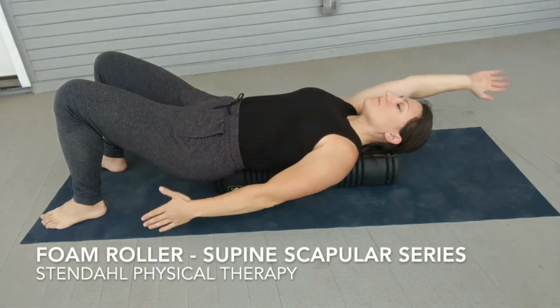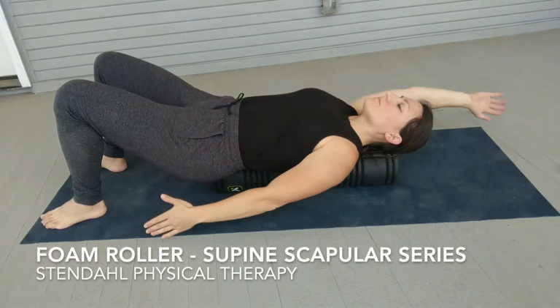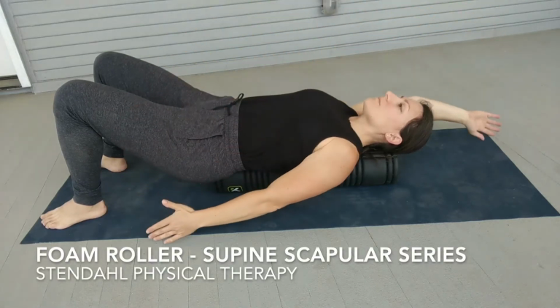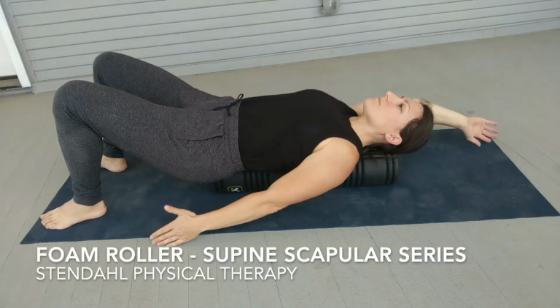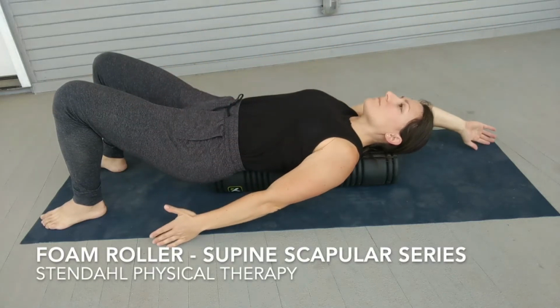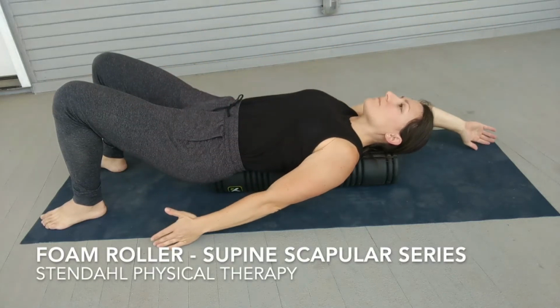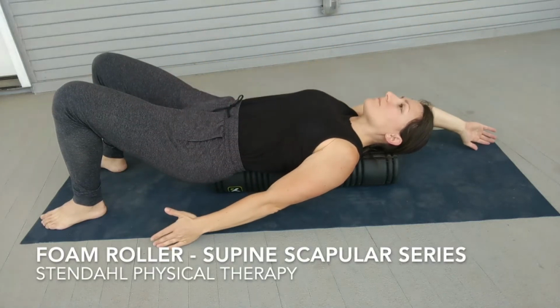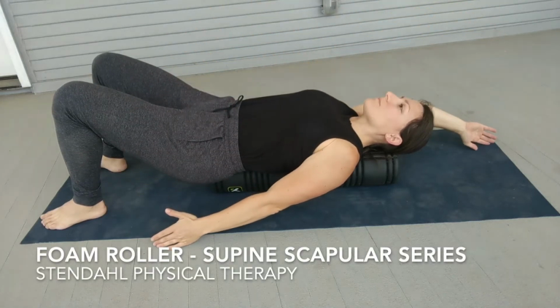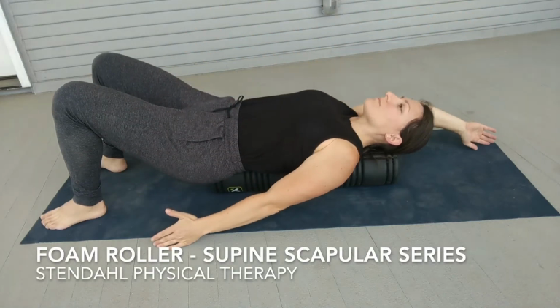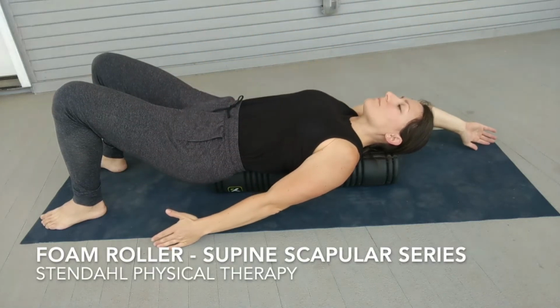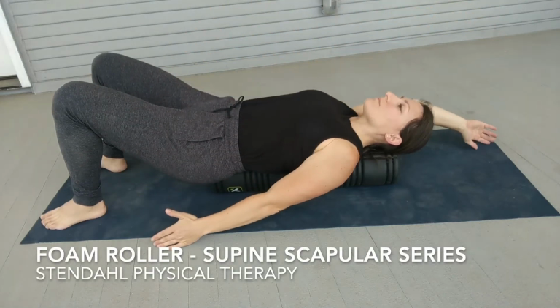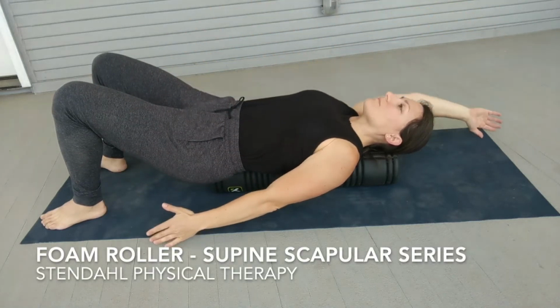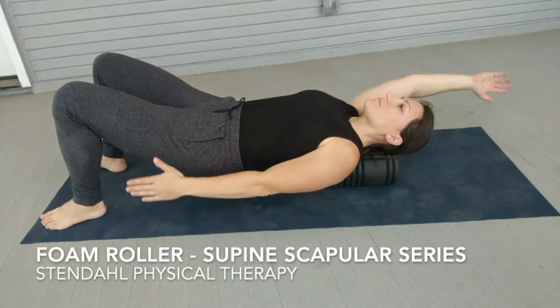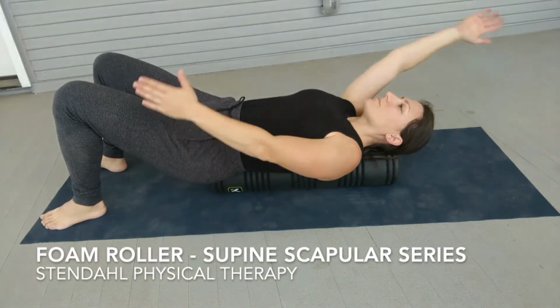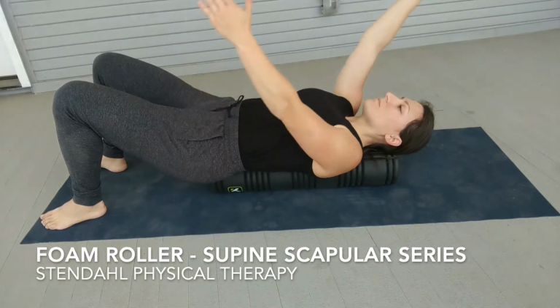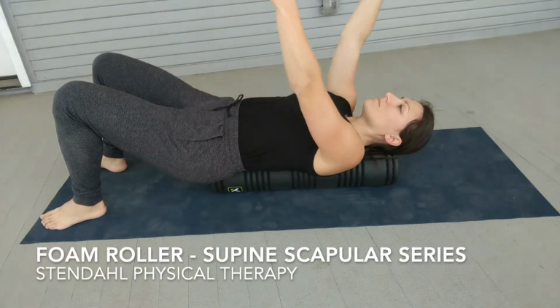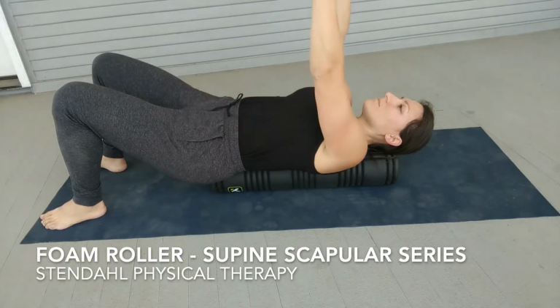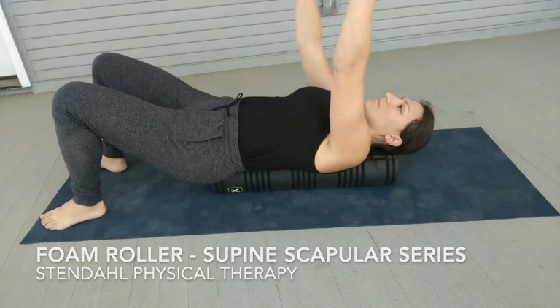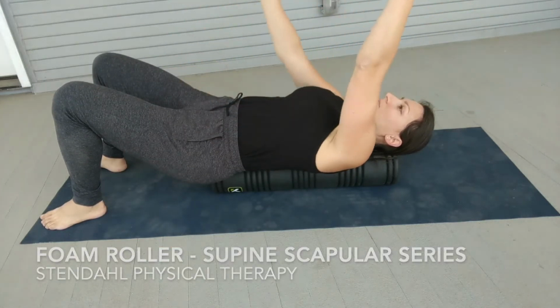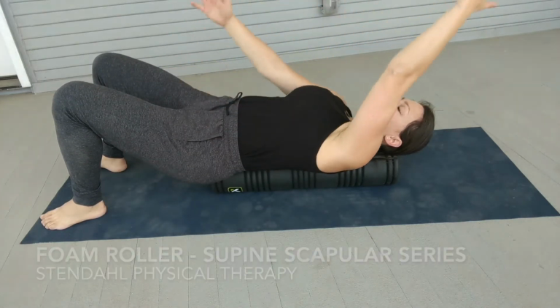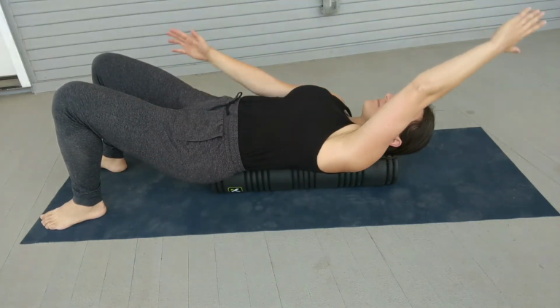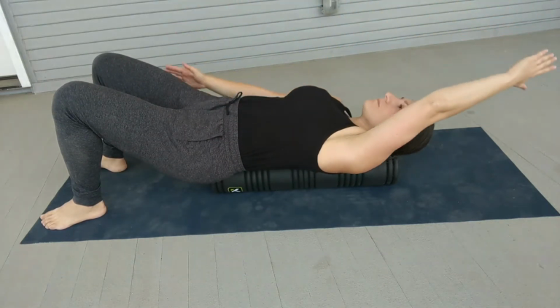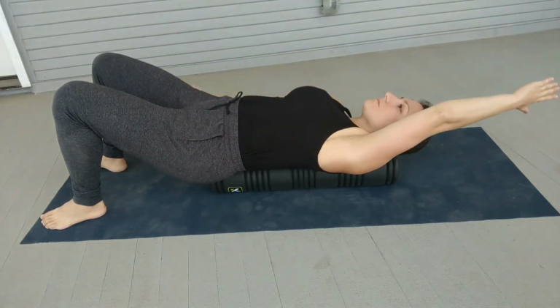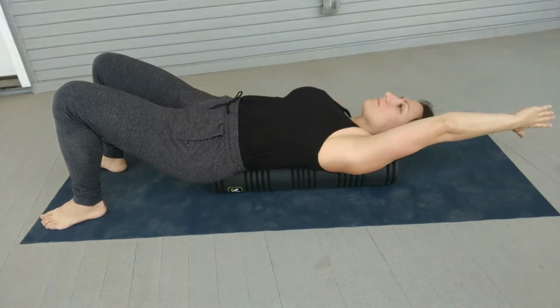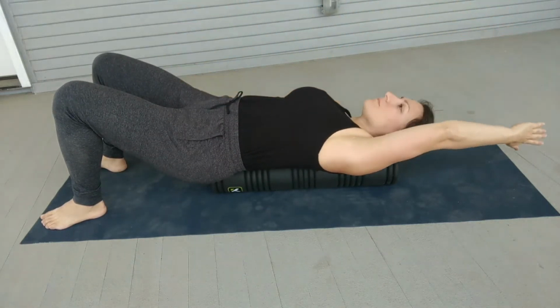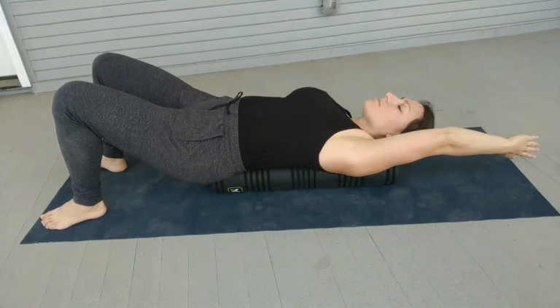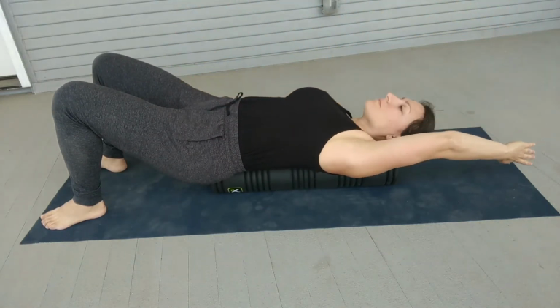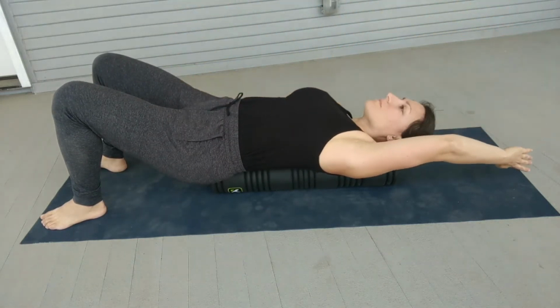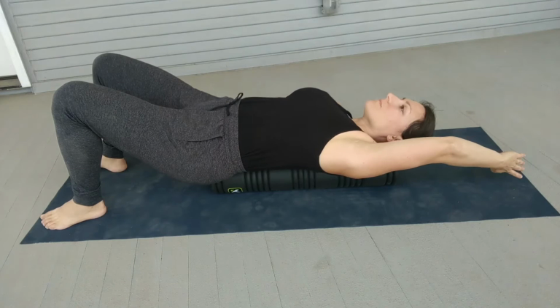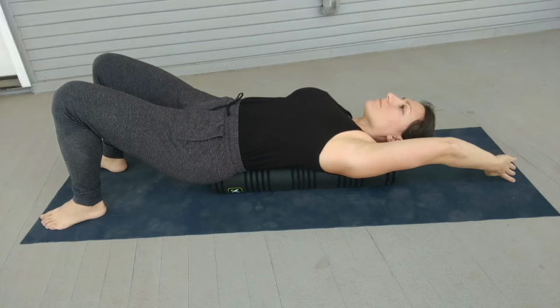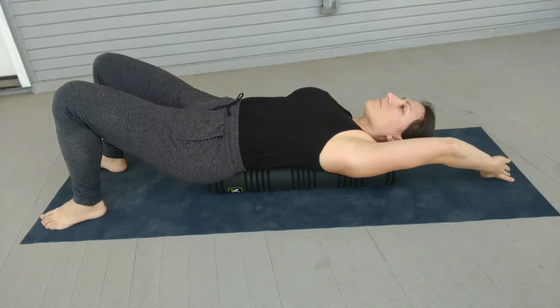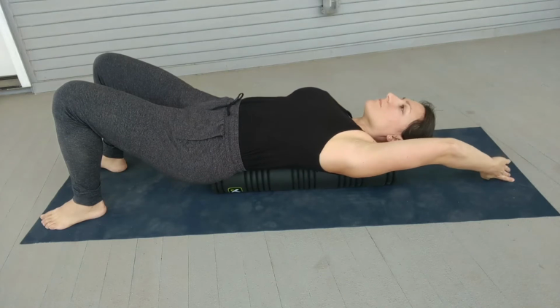Lay long ways on your foam roller. Be sure it is supporting both your head and buttocks.